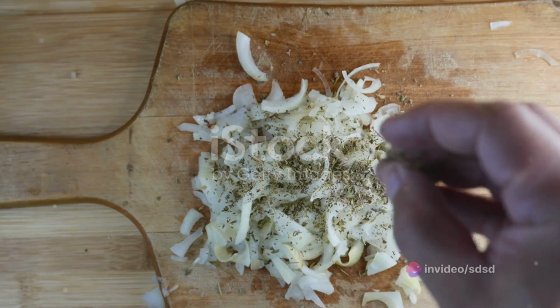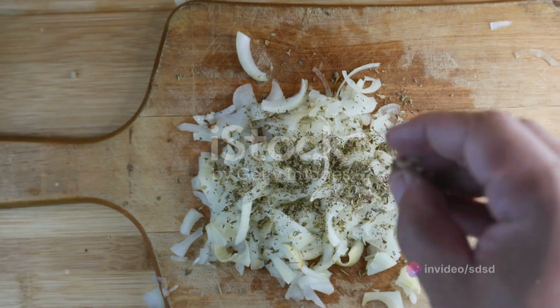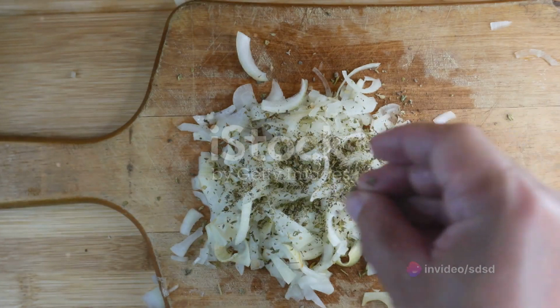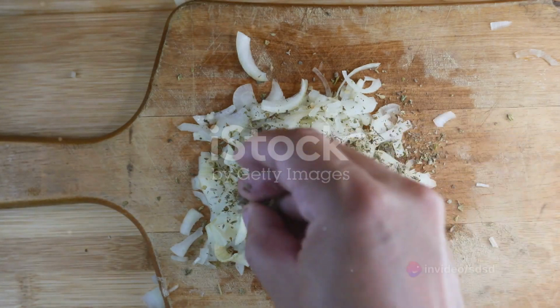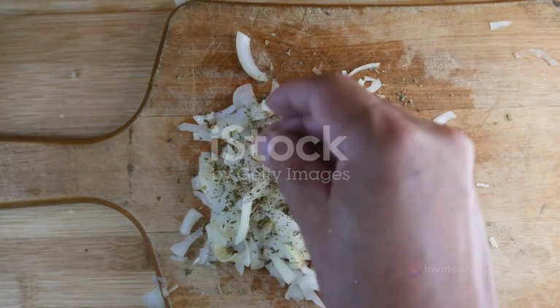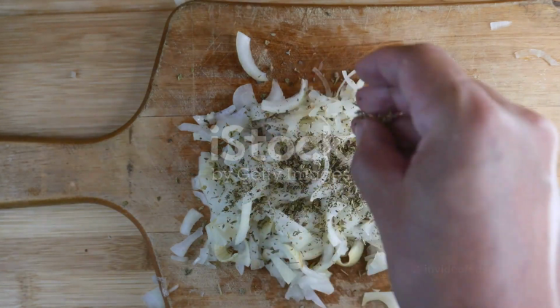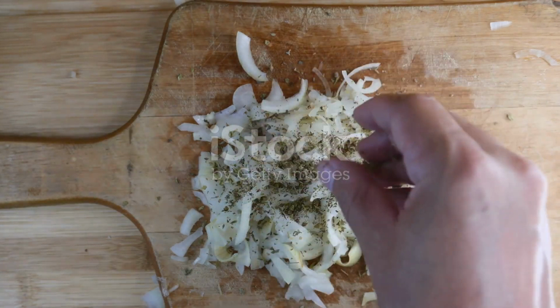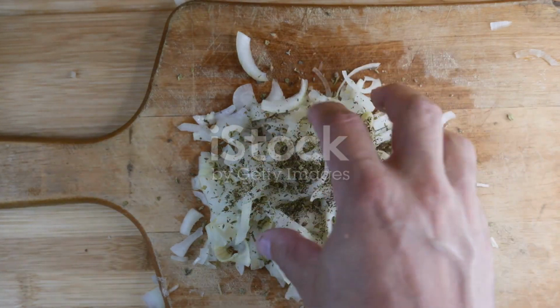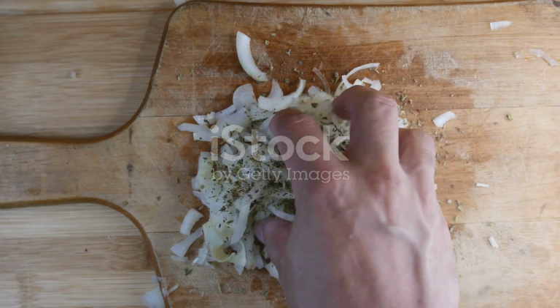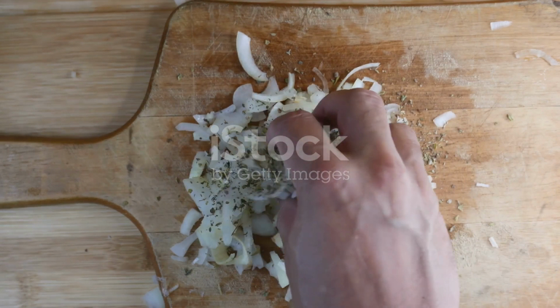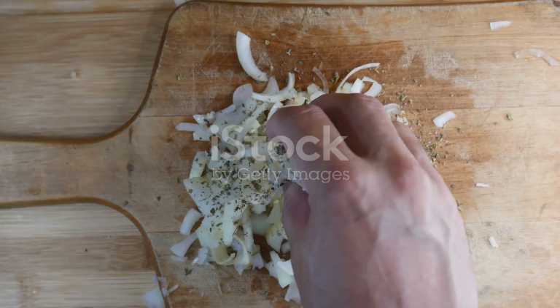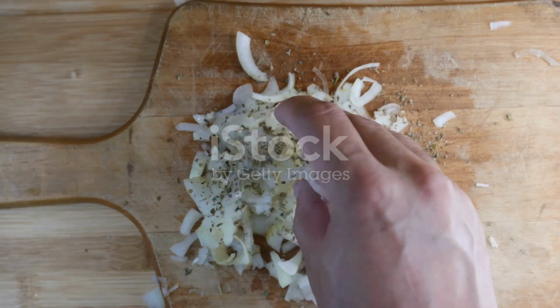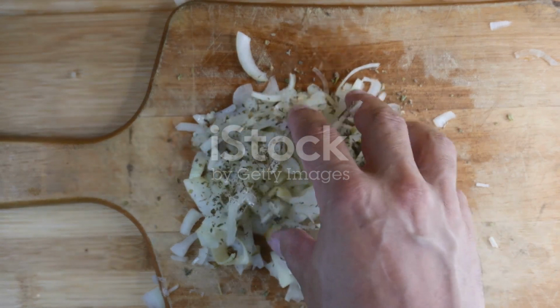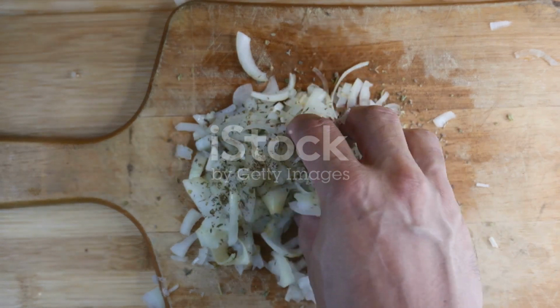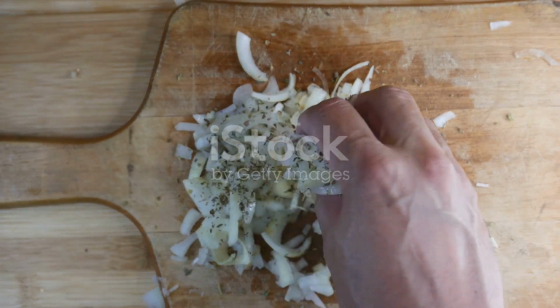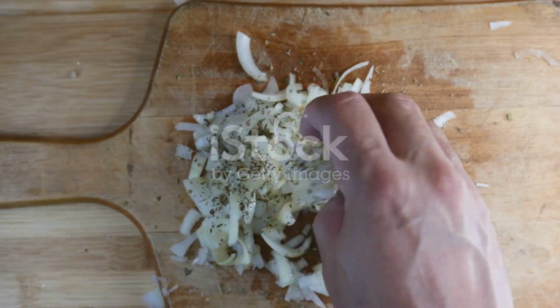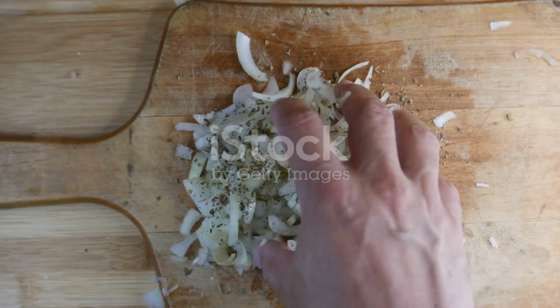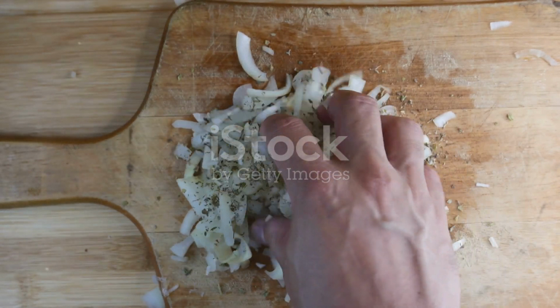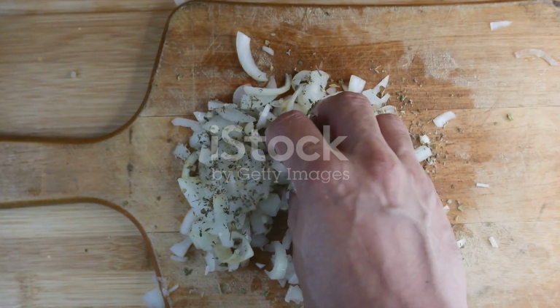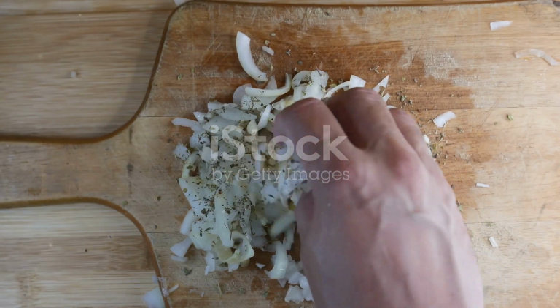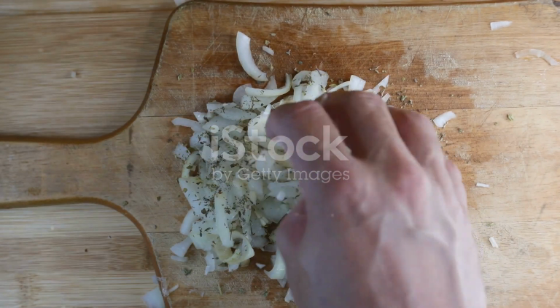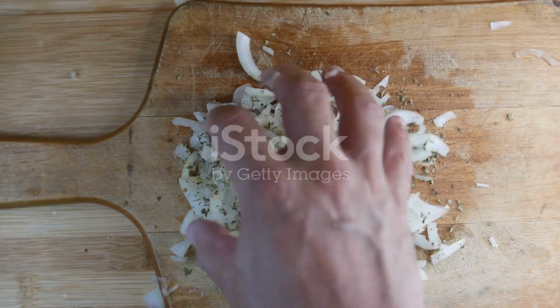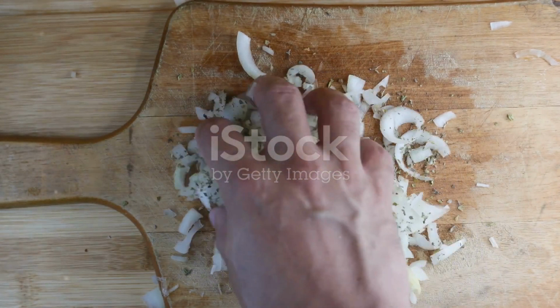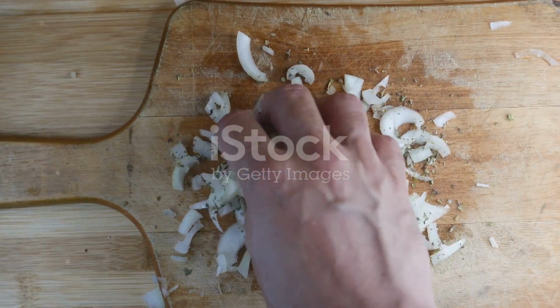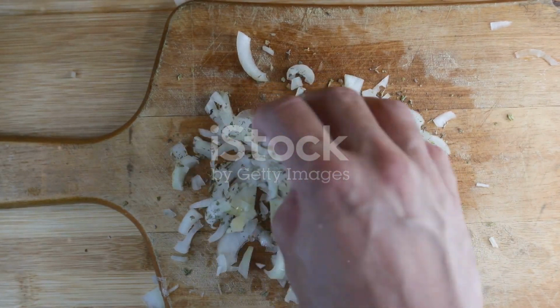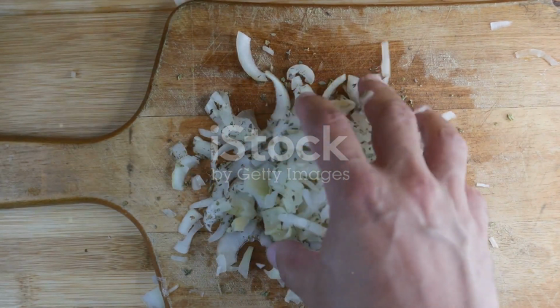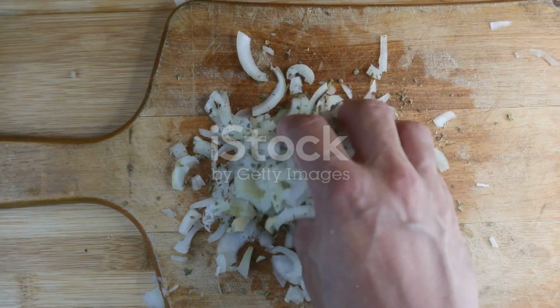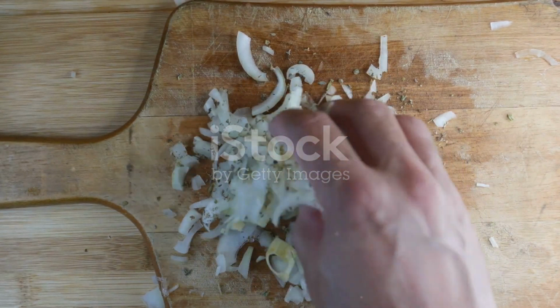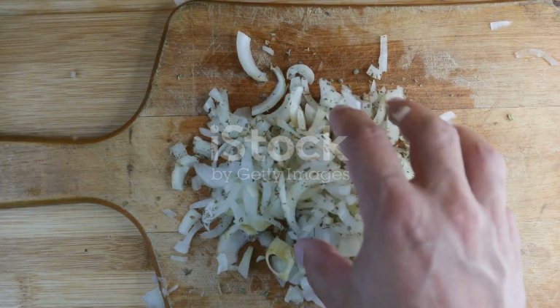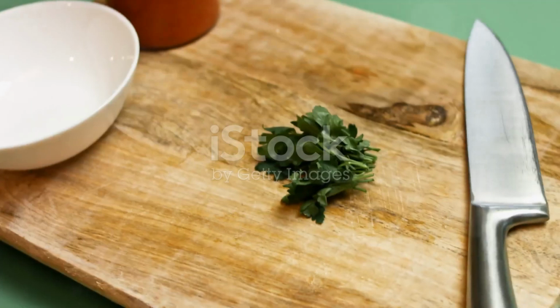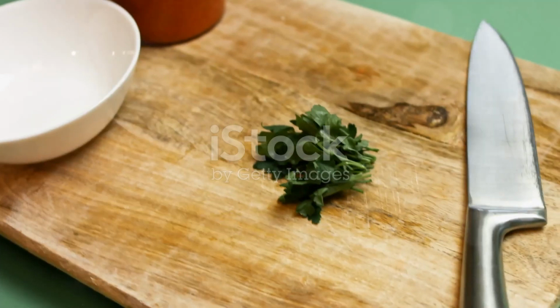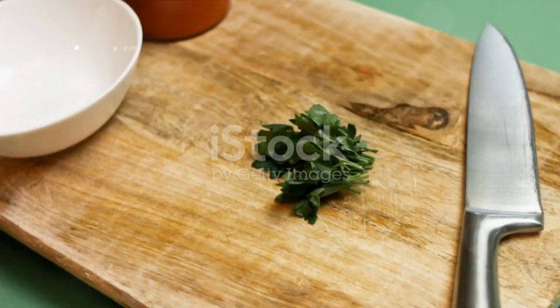For the pastry, you'll need two cups of flour, a pinch of salt, a stick of butter, and an egg.